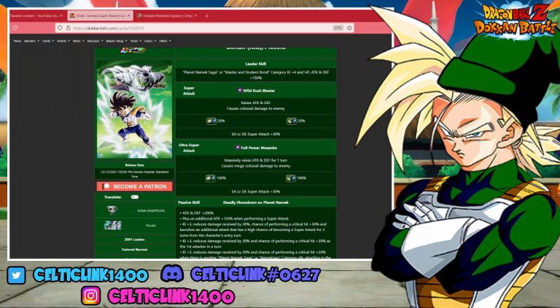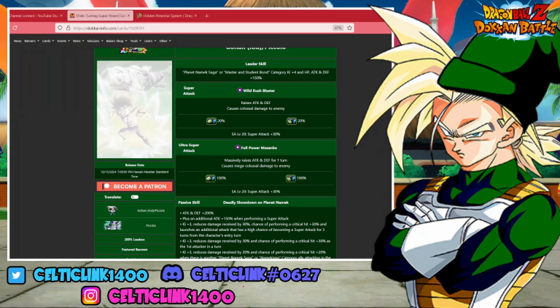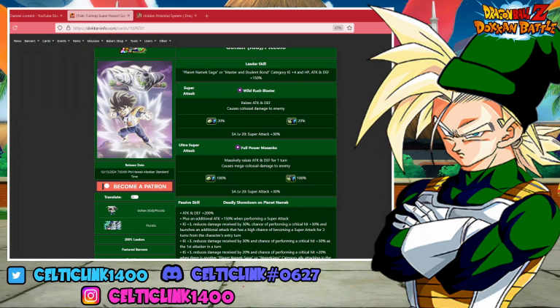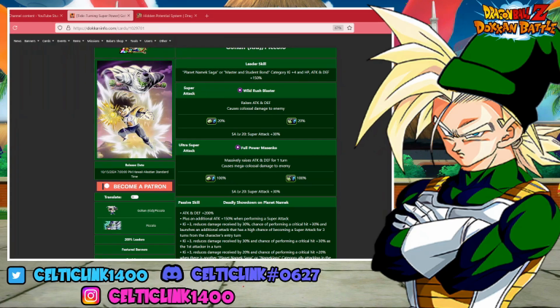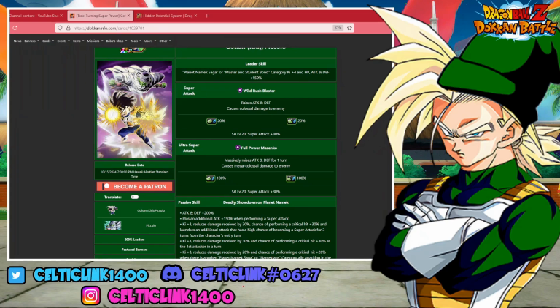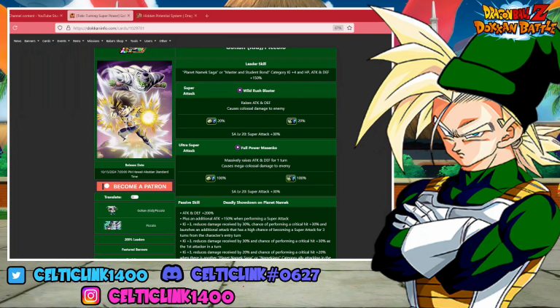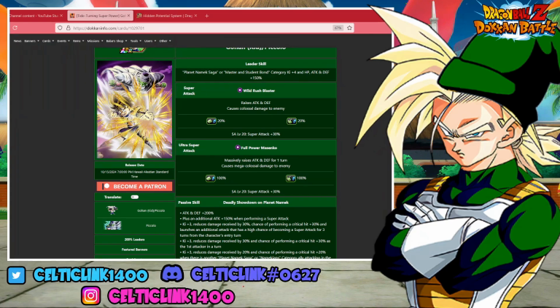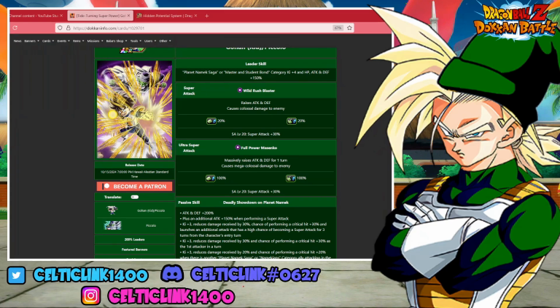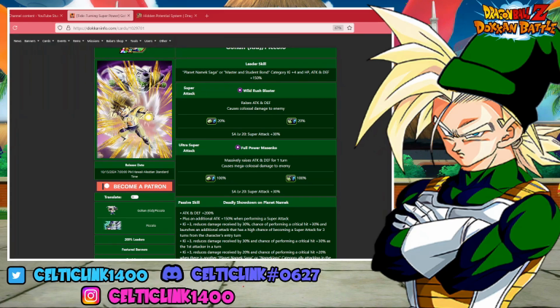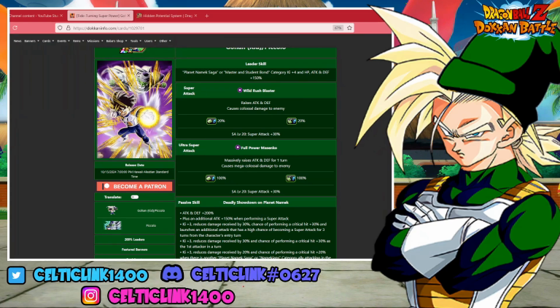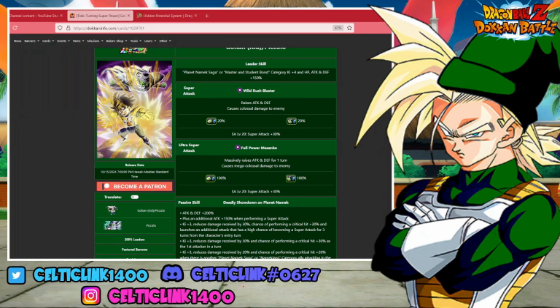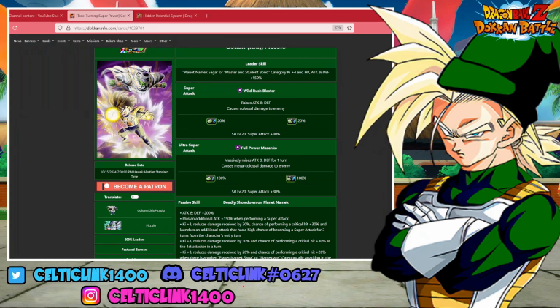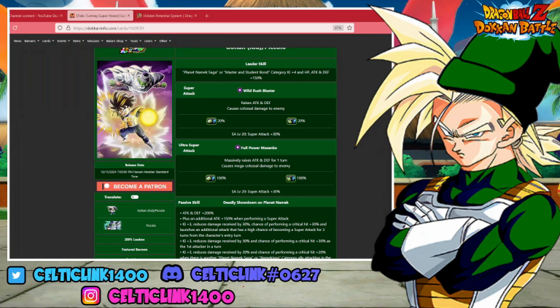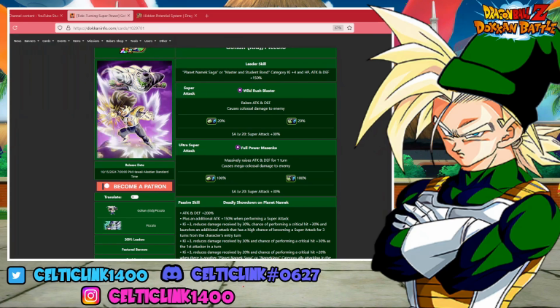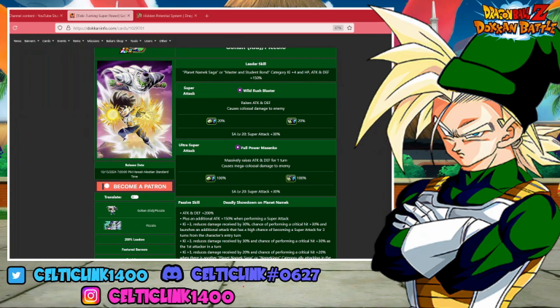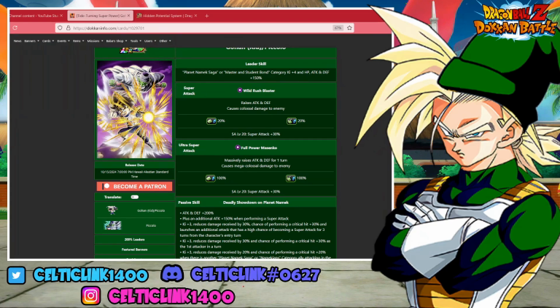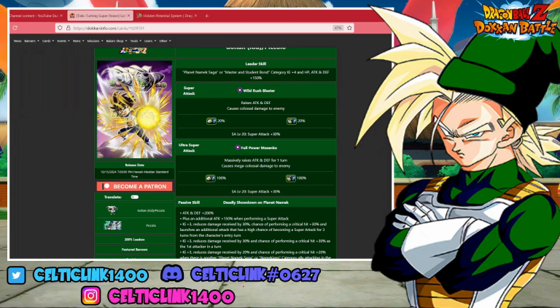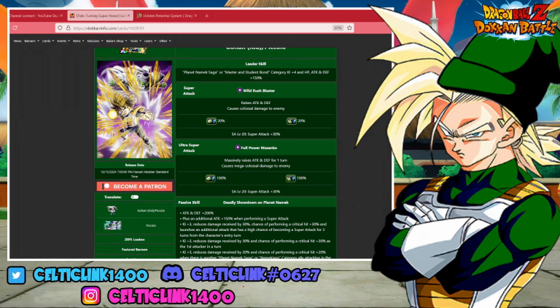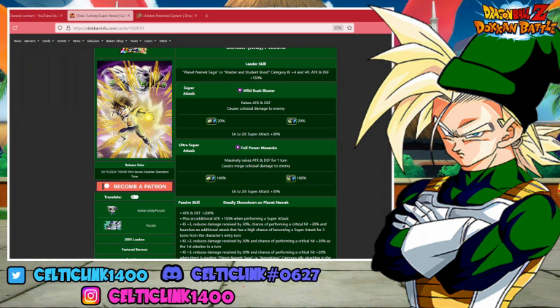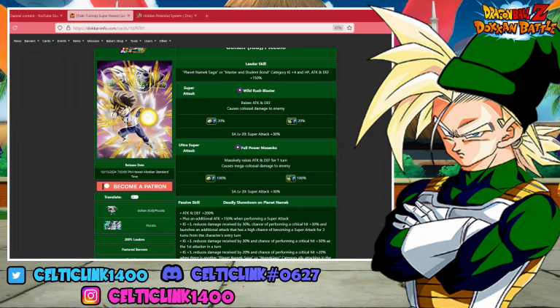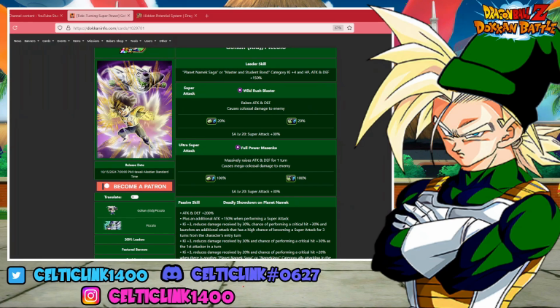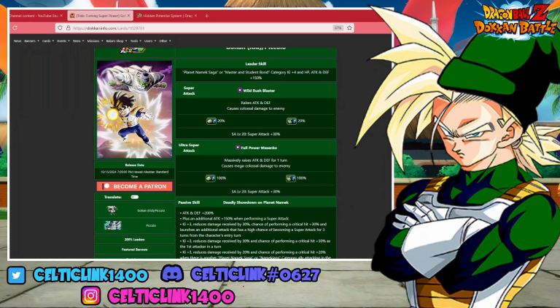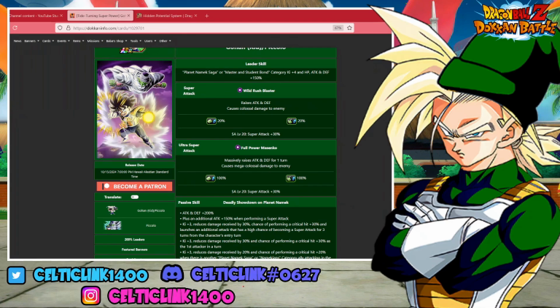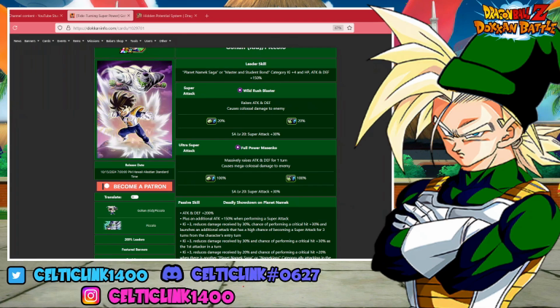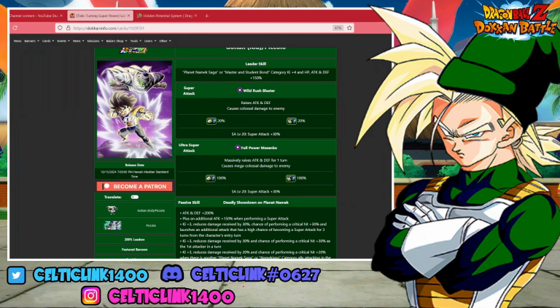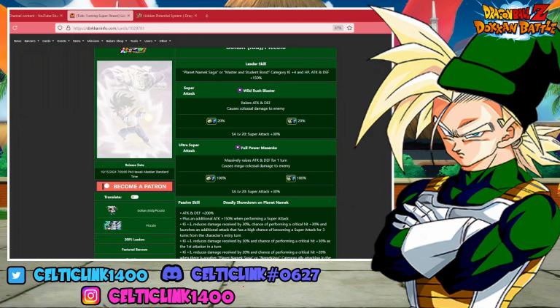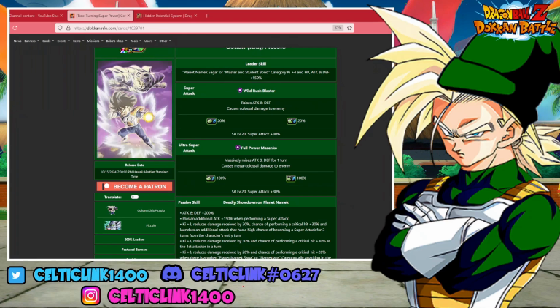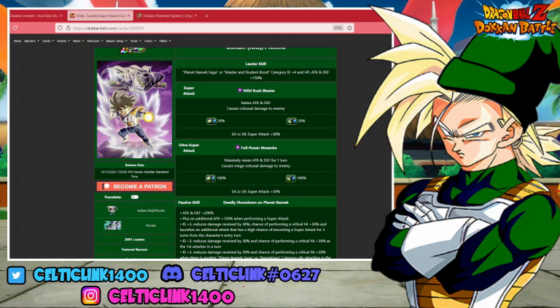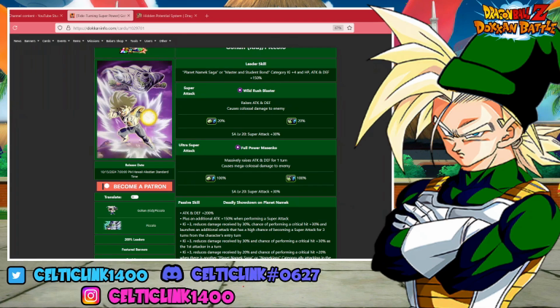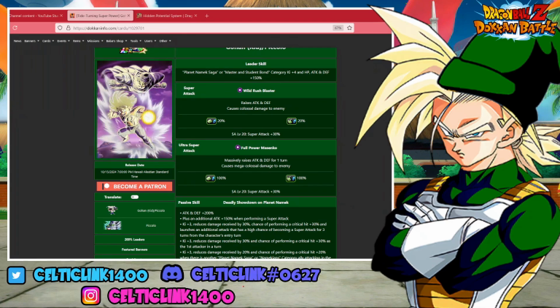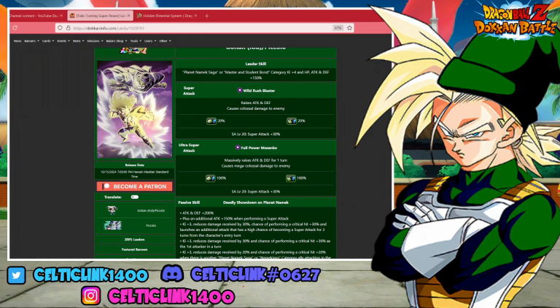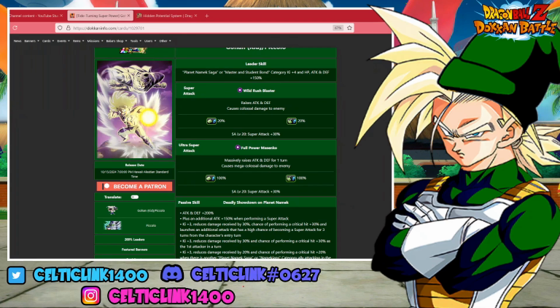Stacking damage reduction? Is there a wrong way to build LR TEQ Gohan and Piccolo?